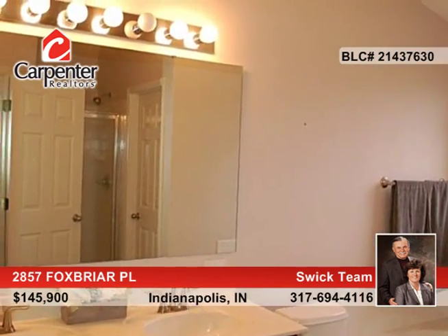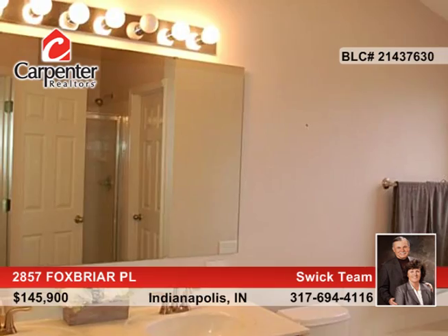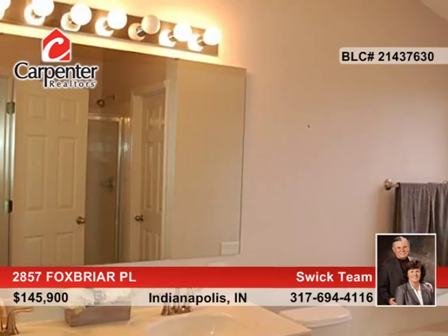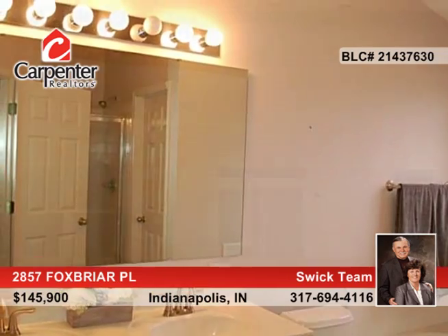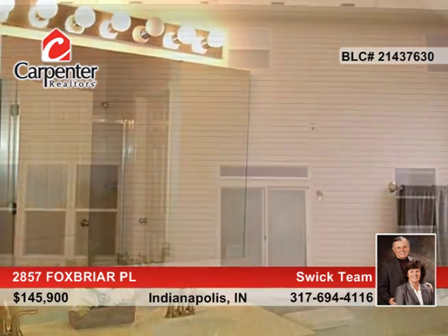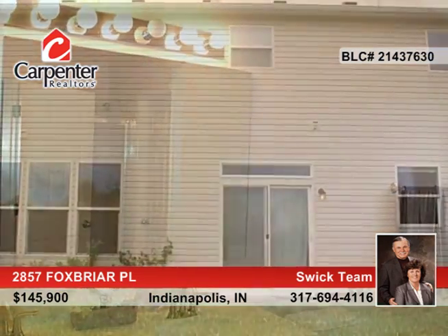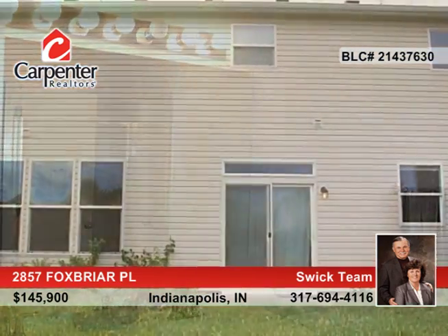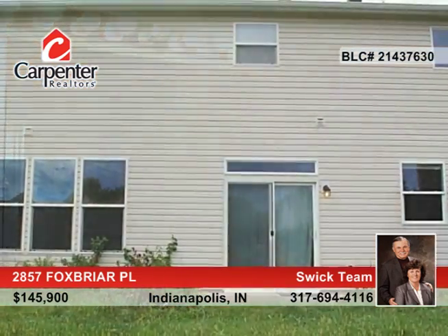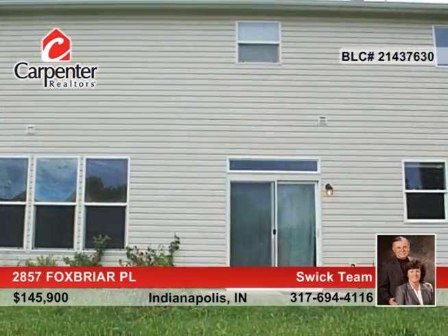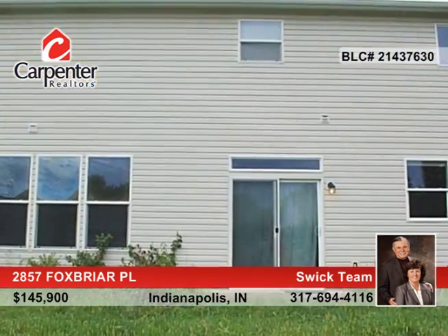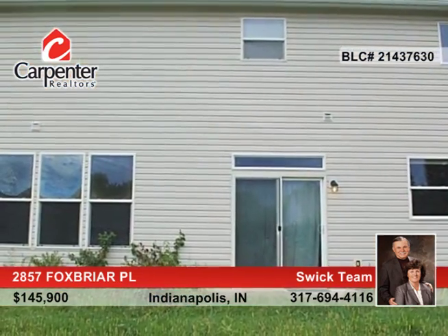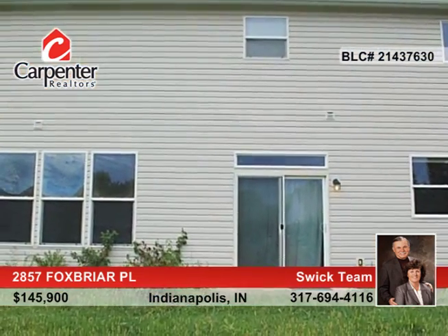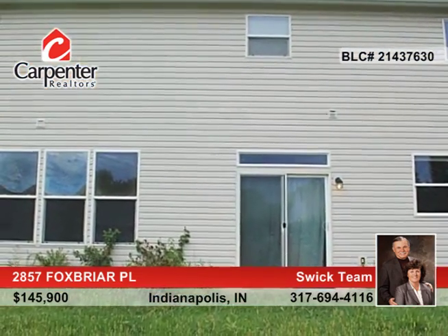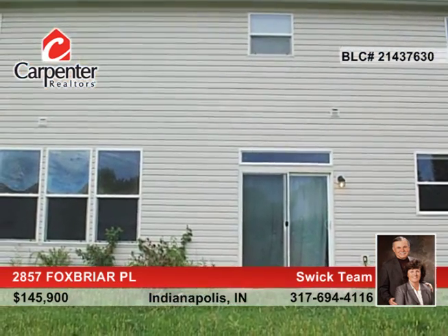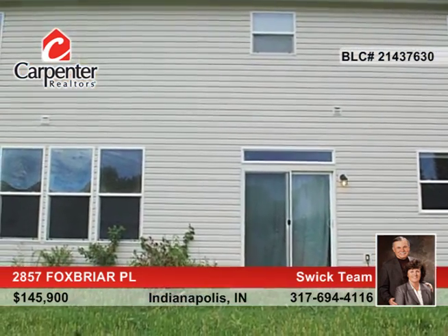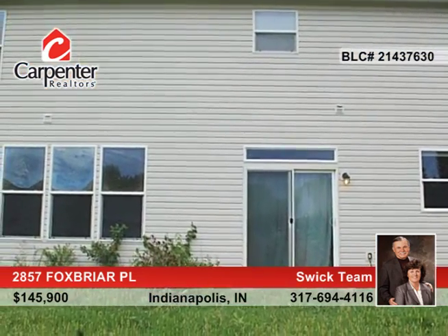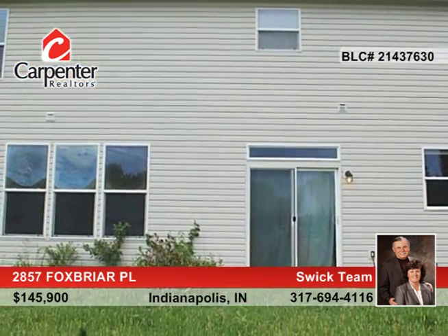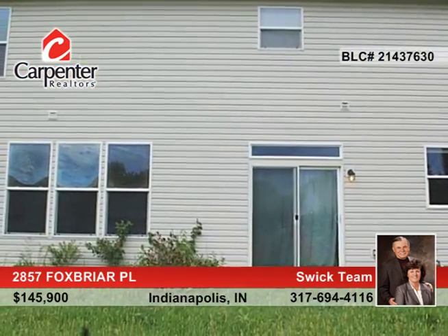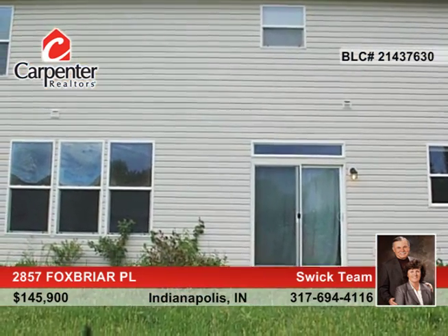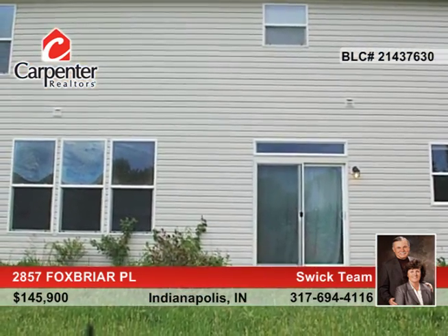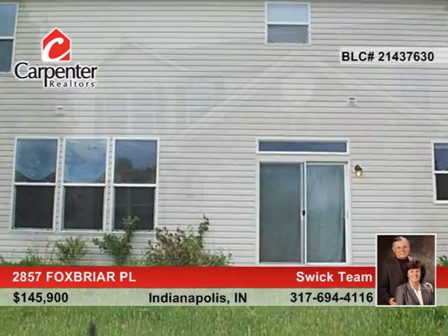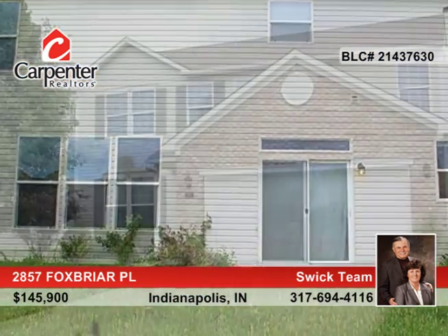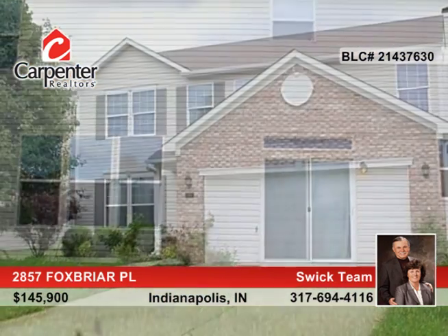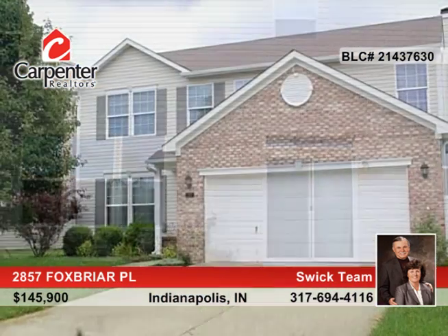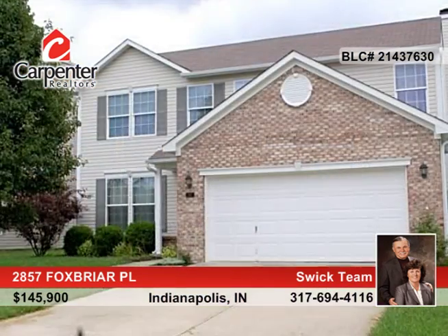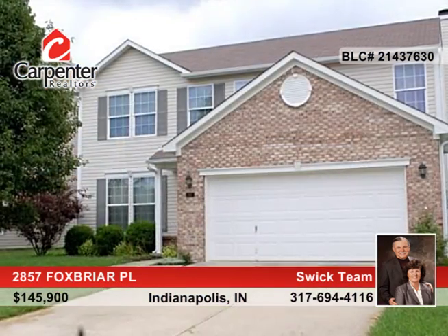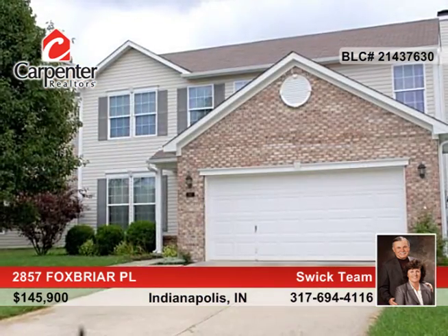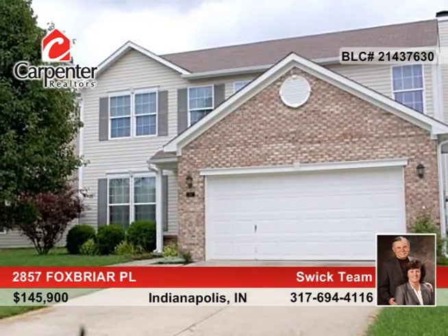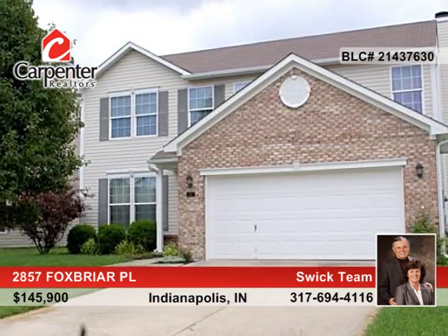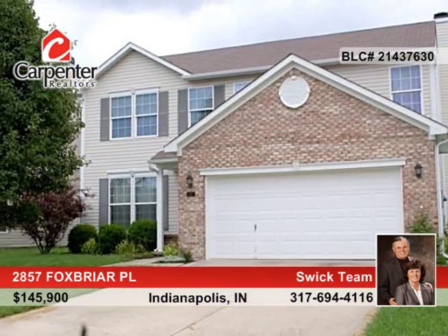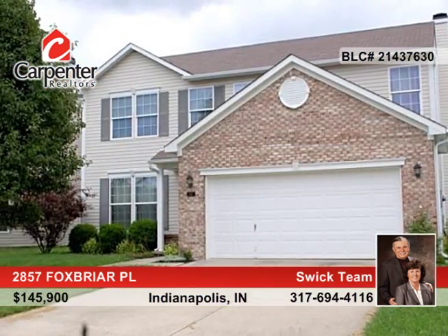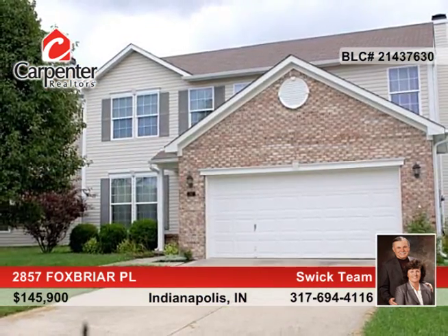Close to the interstate, downtown, and shopping, this home is ready and waiting for your call to the SWCC team.